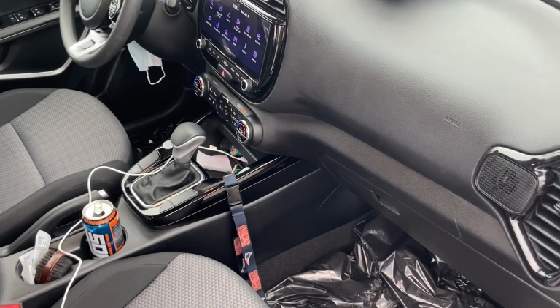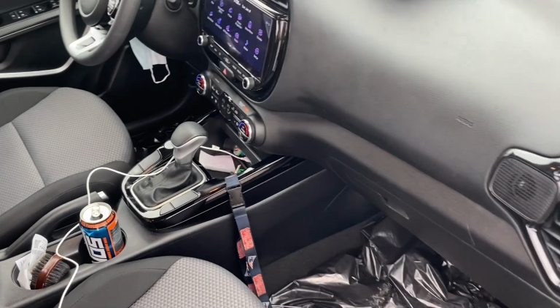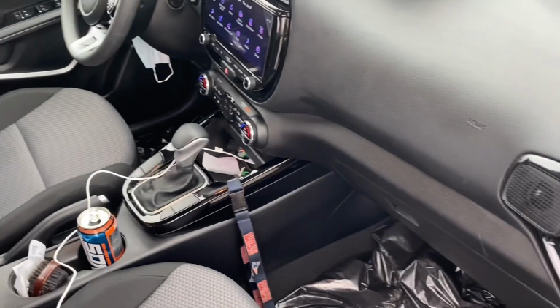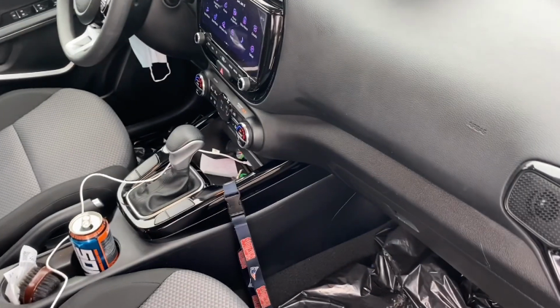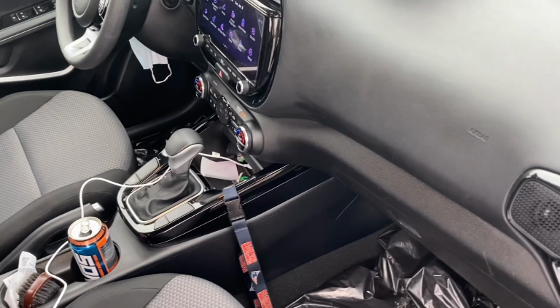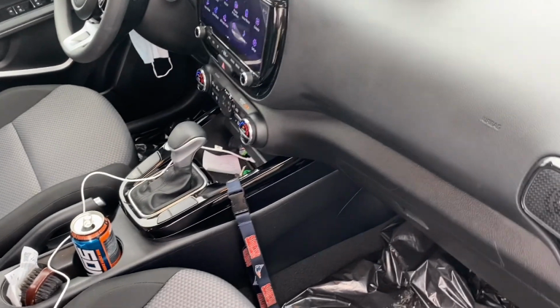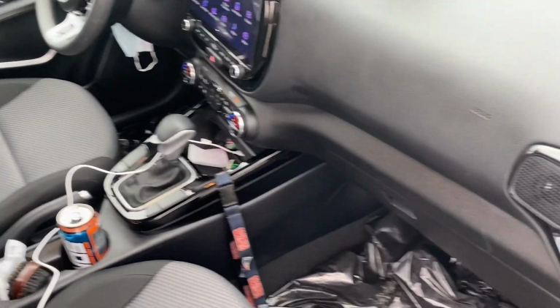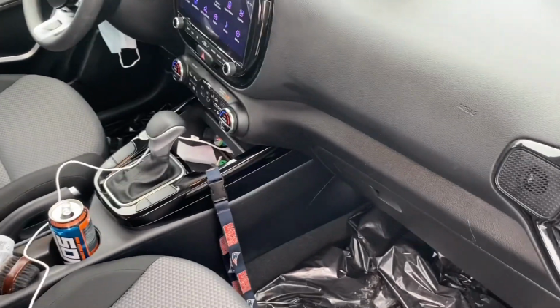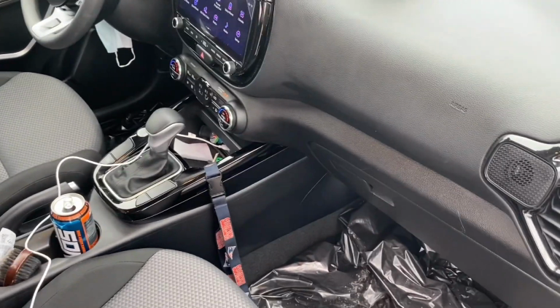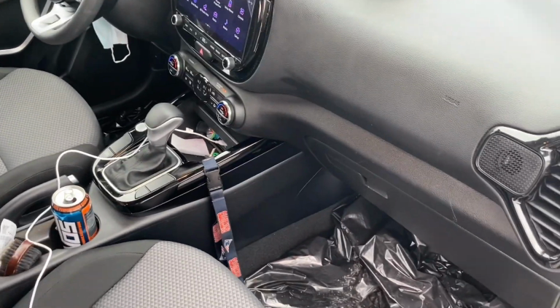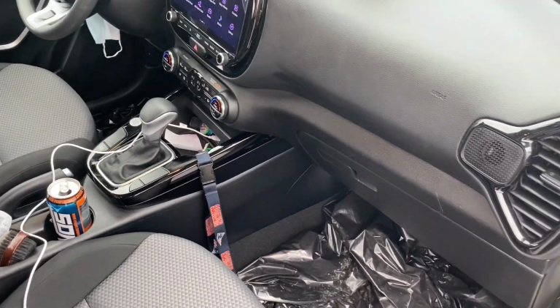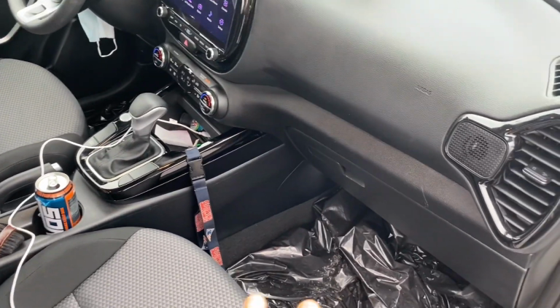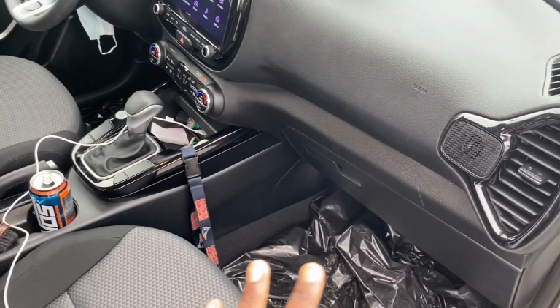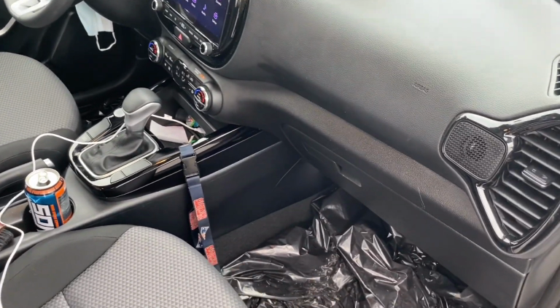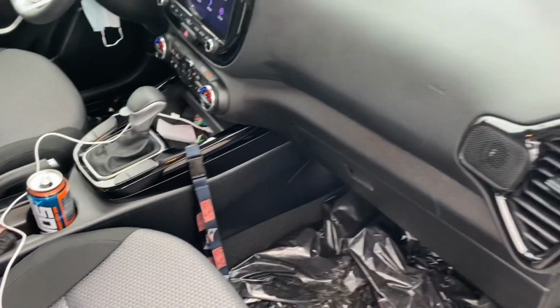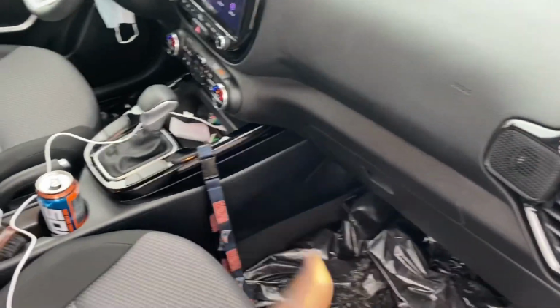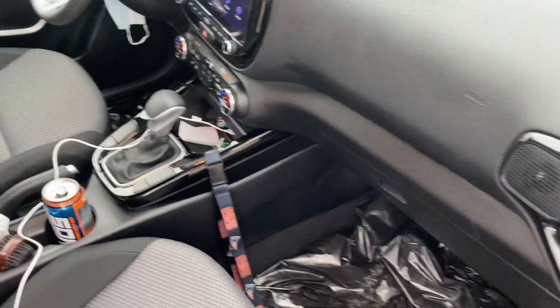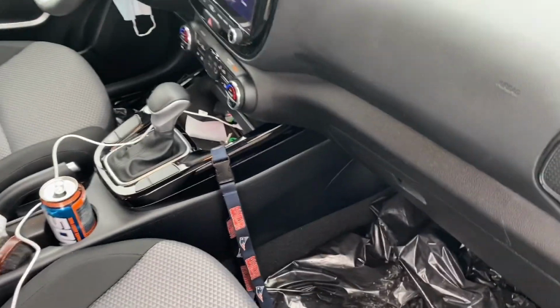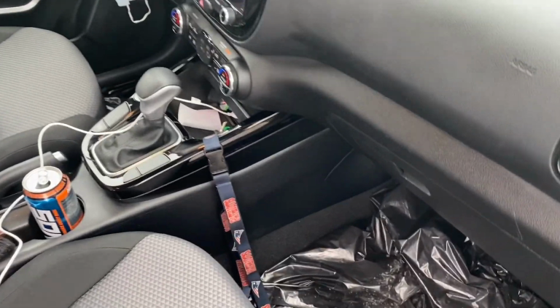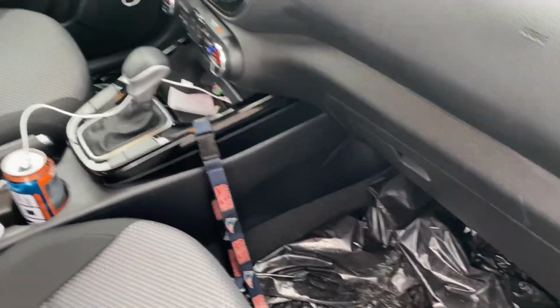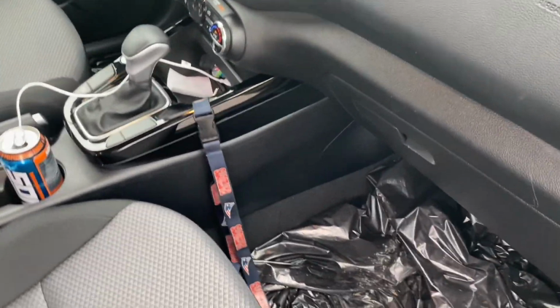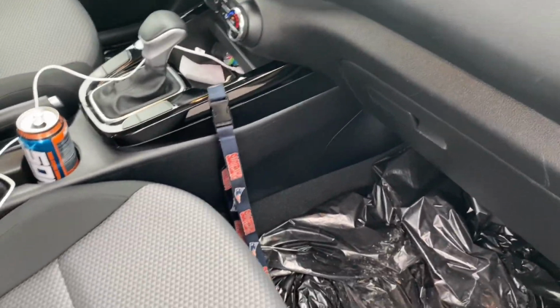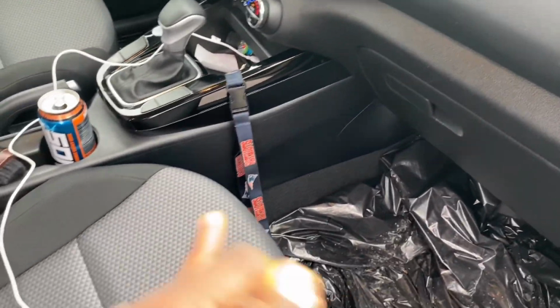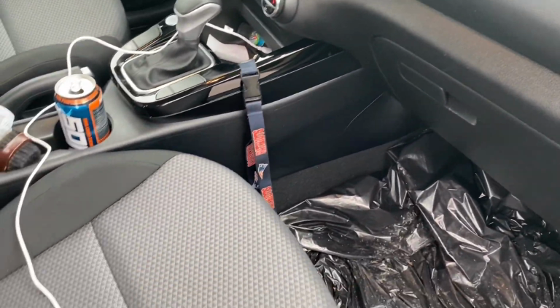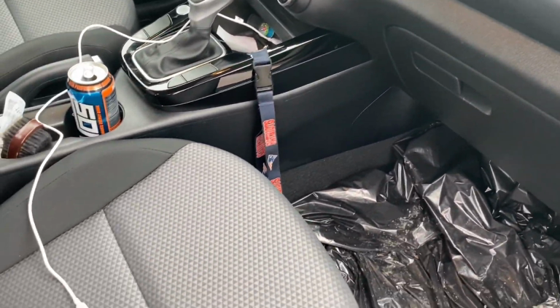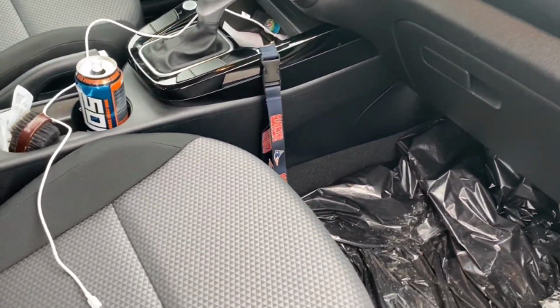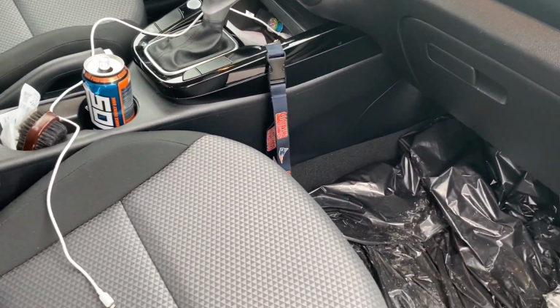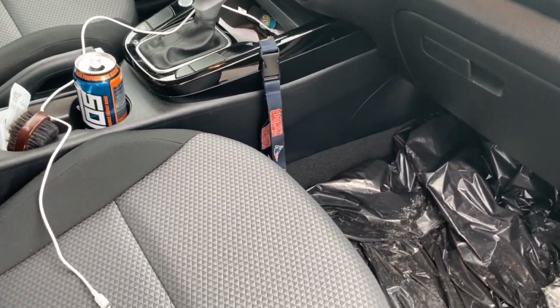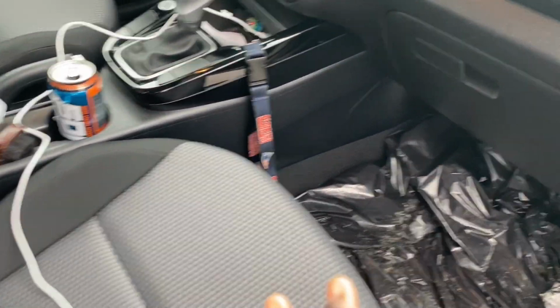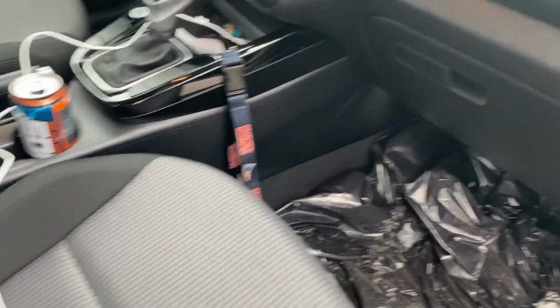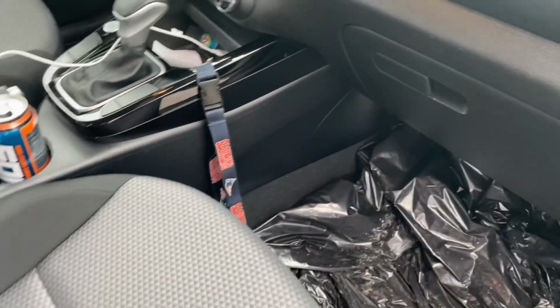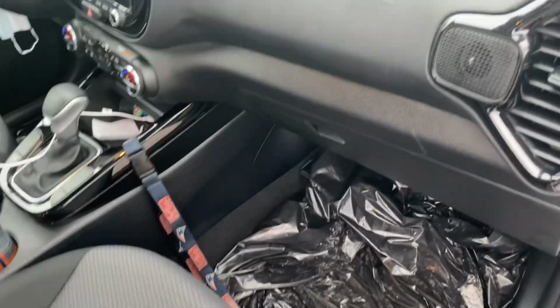What's going on, y'all? Not the real Will Smith. Hey, 2023 Kia Soul S model.